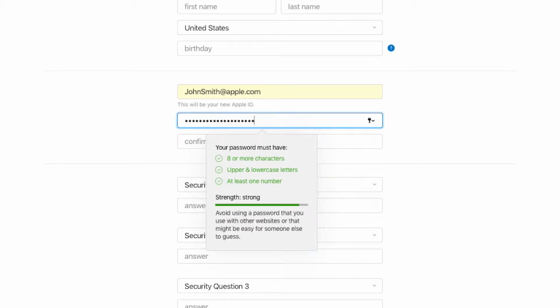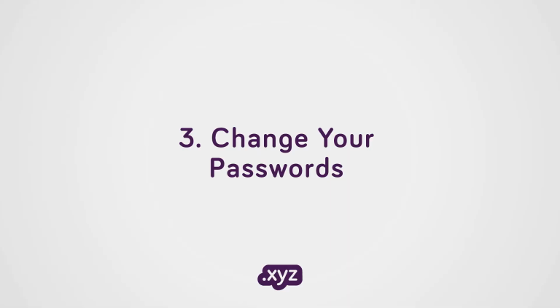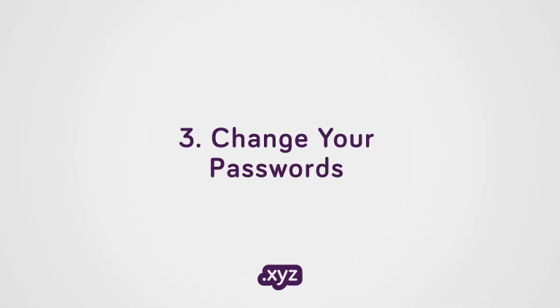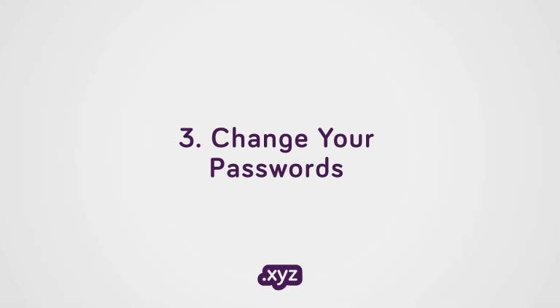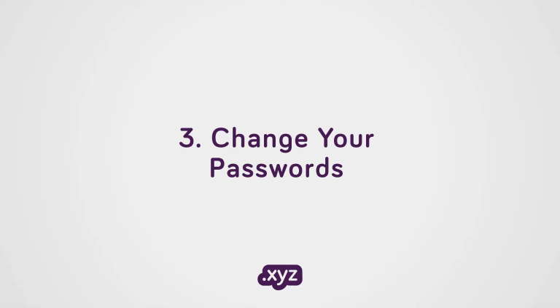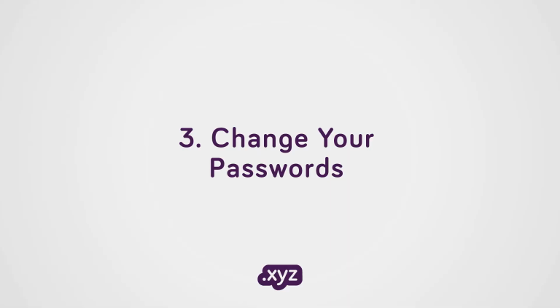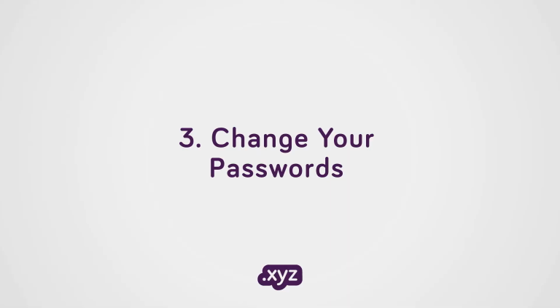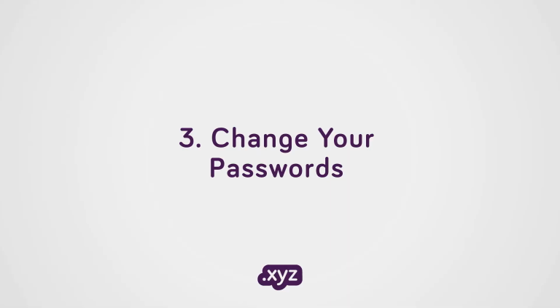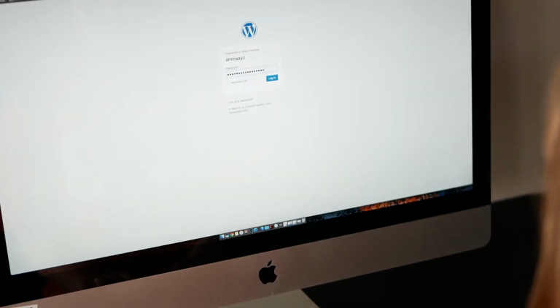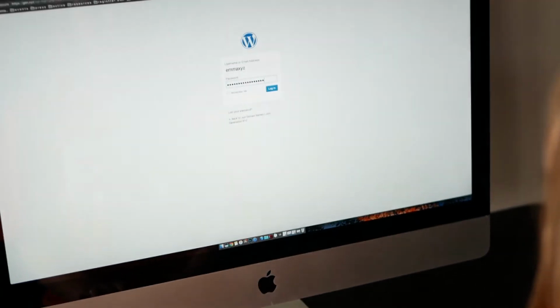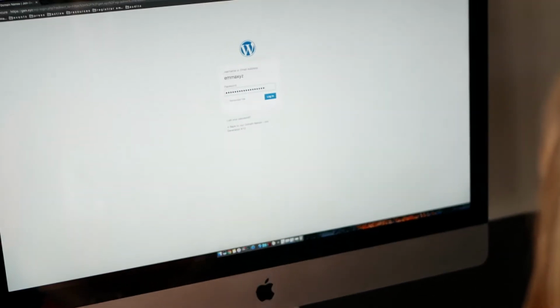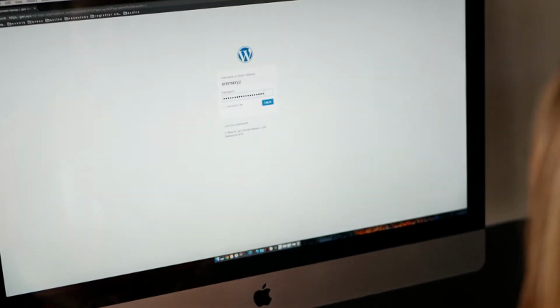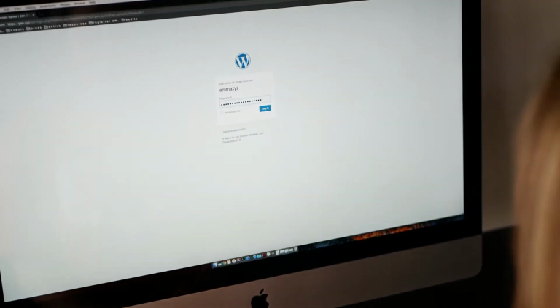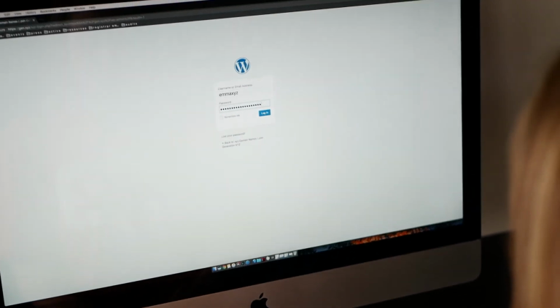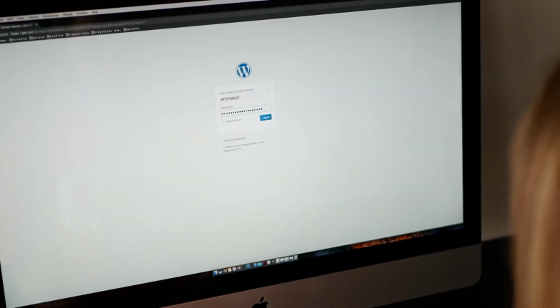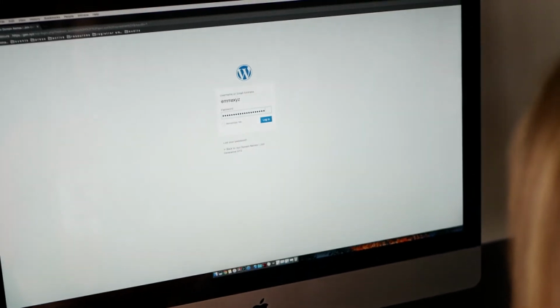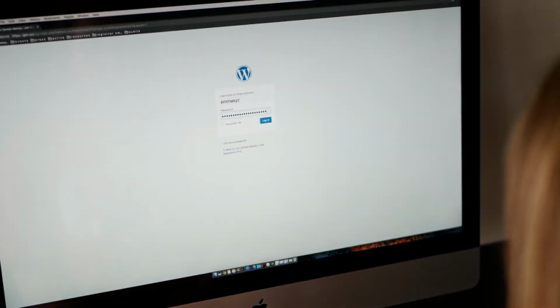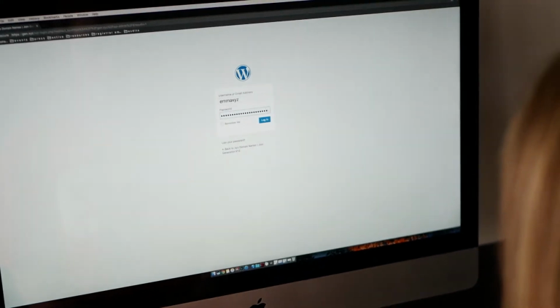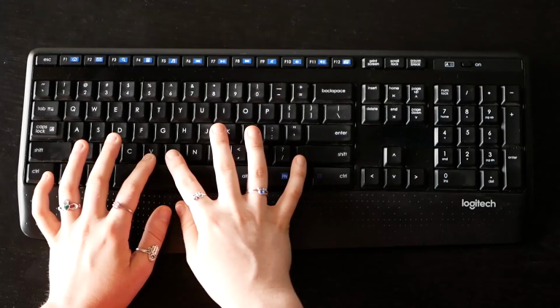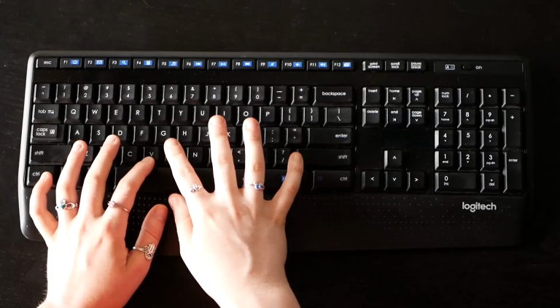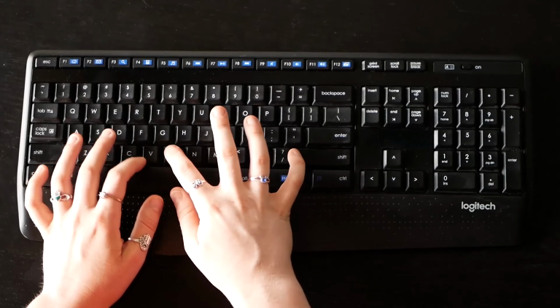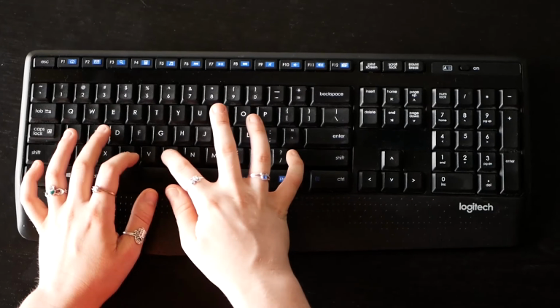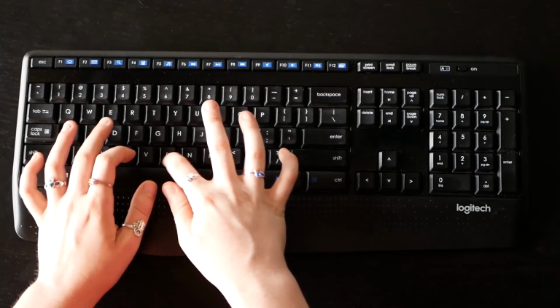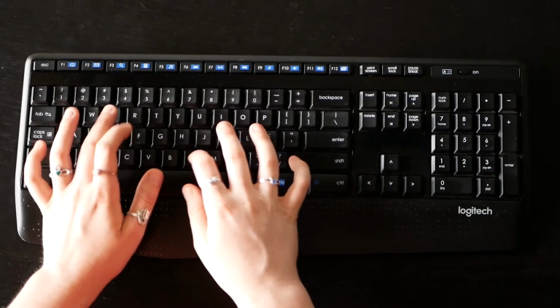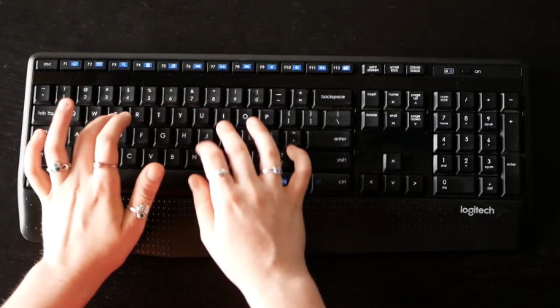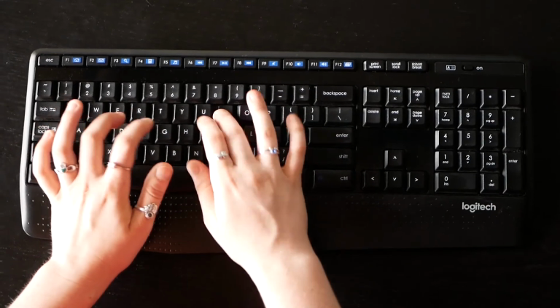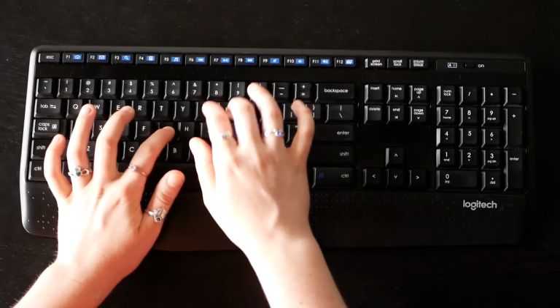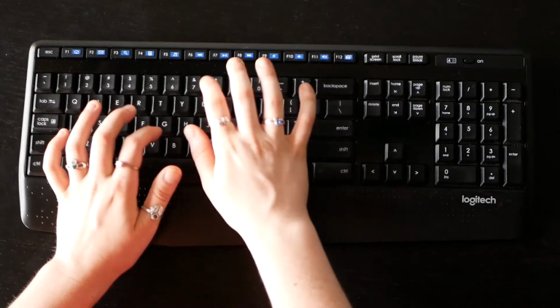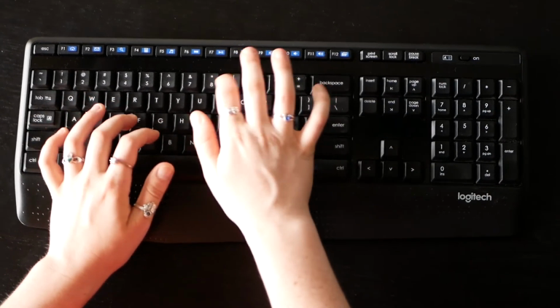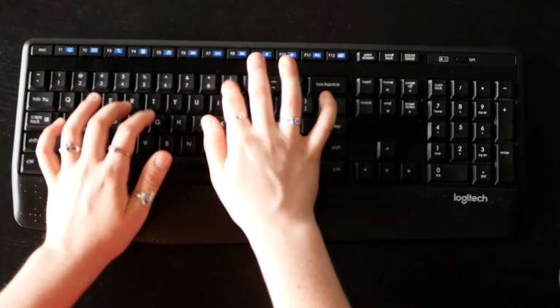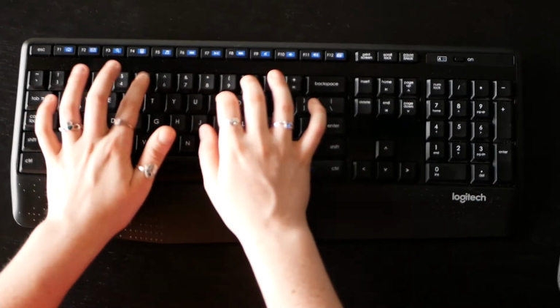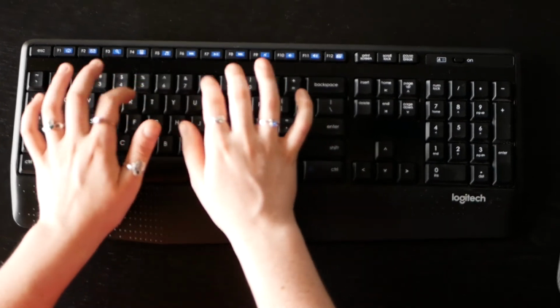Change up your passwords. Try to use a different password for every account and change them up at least once a year.